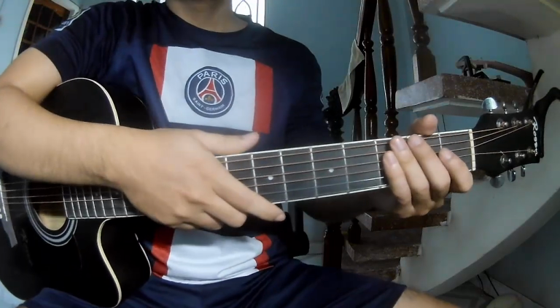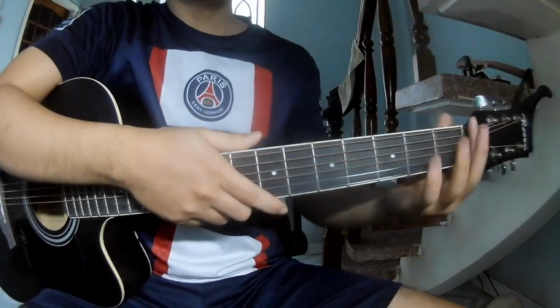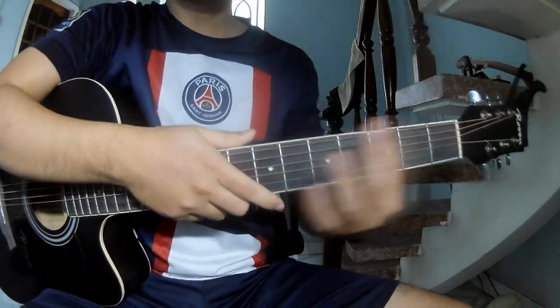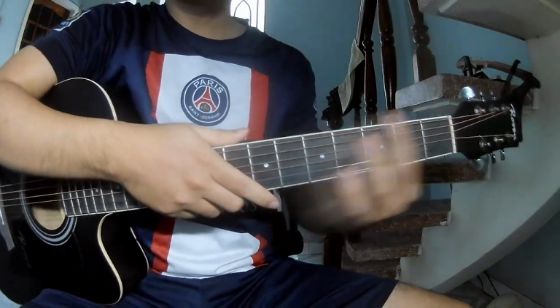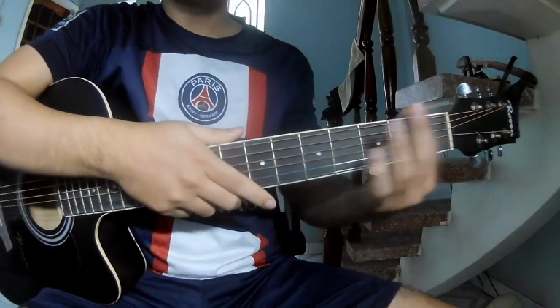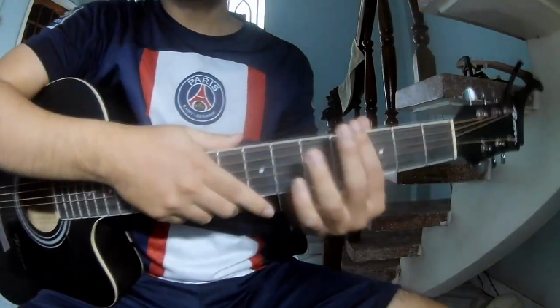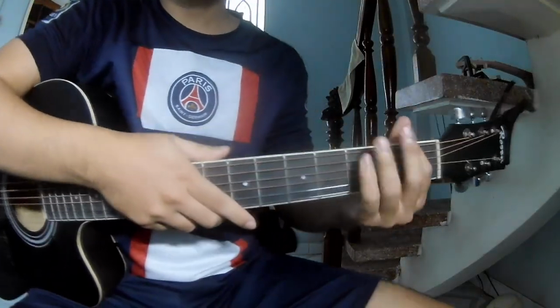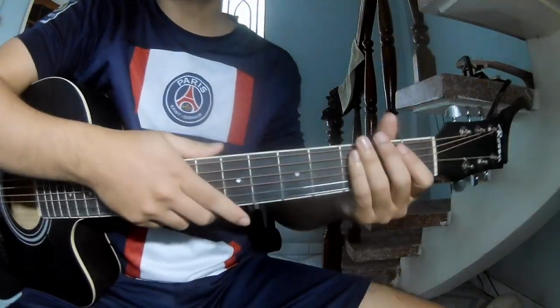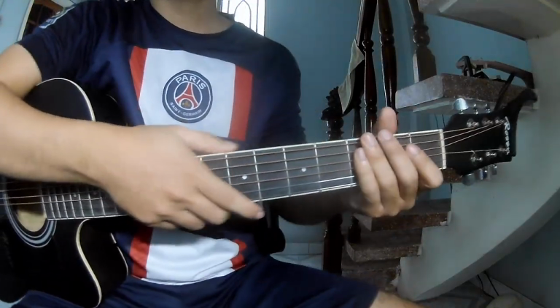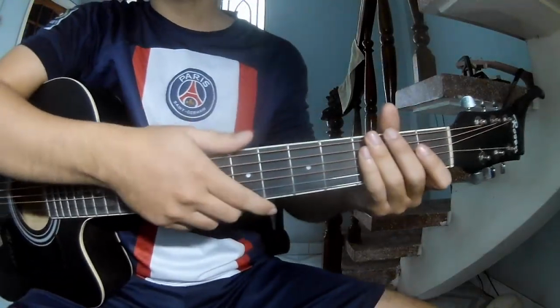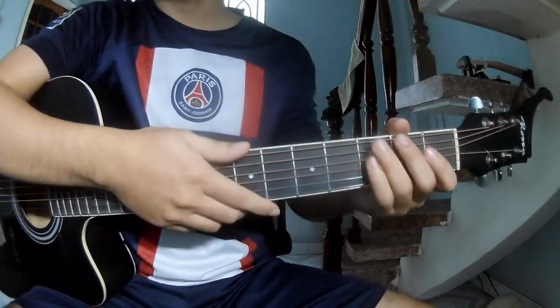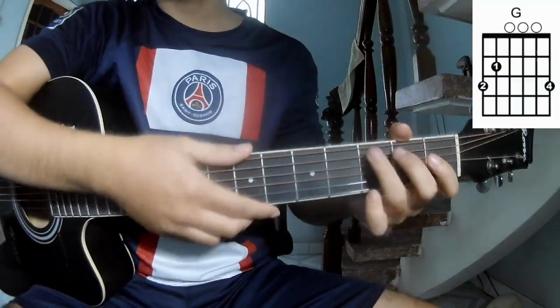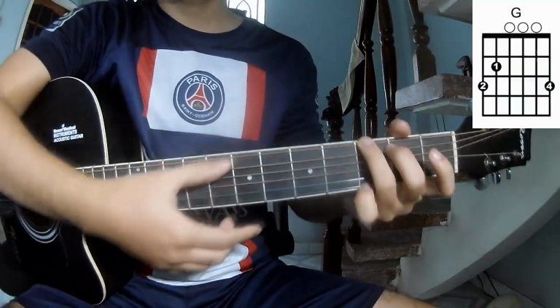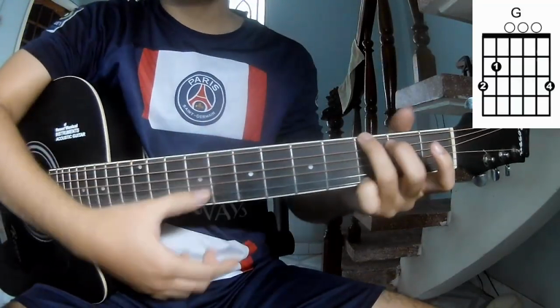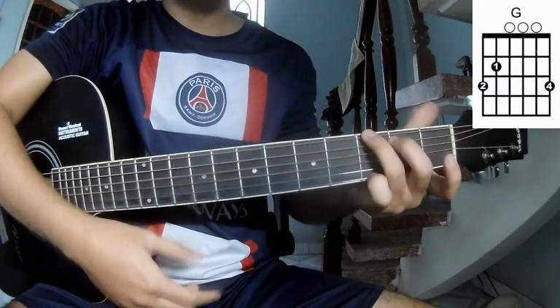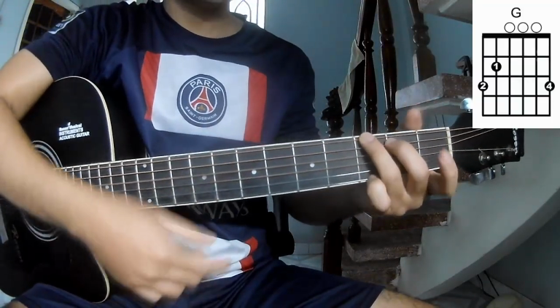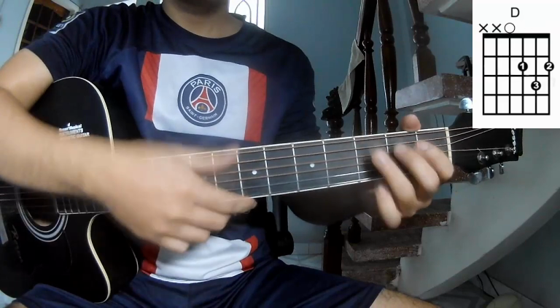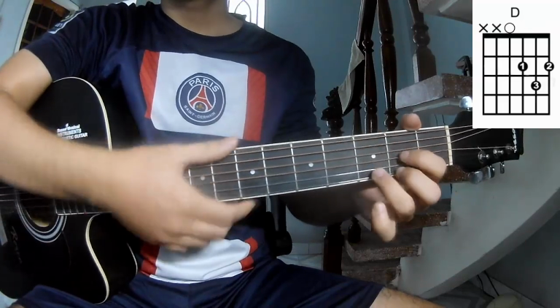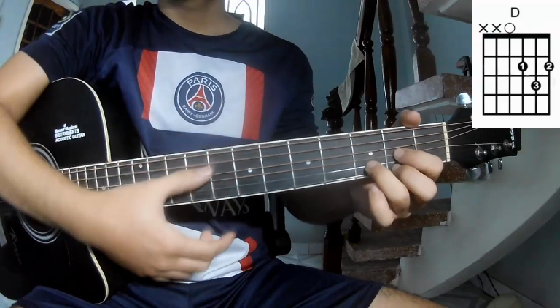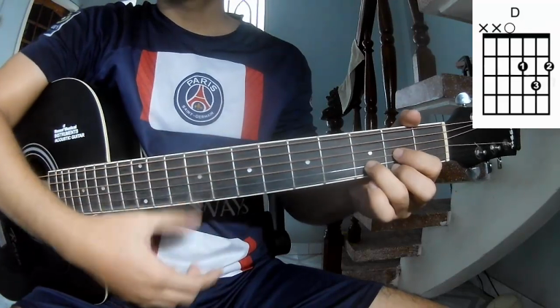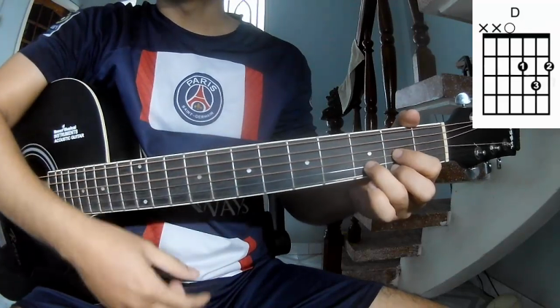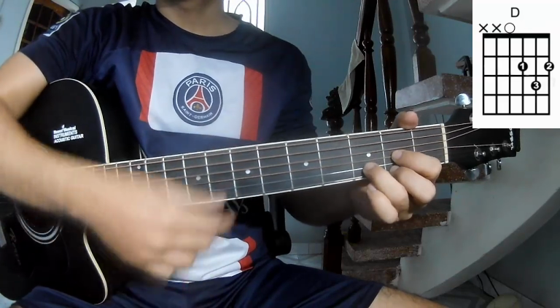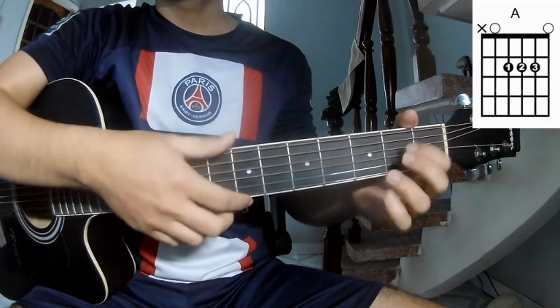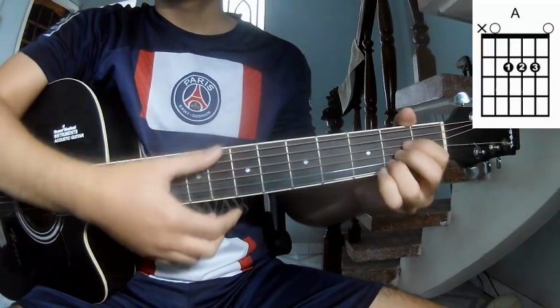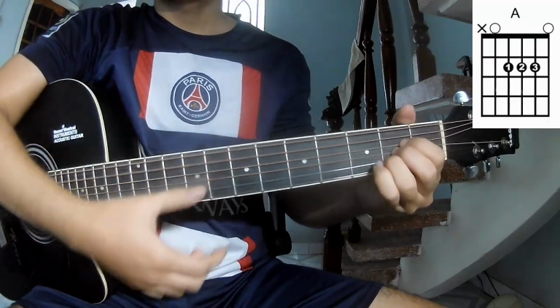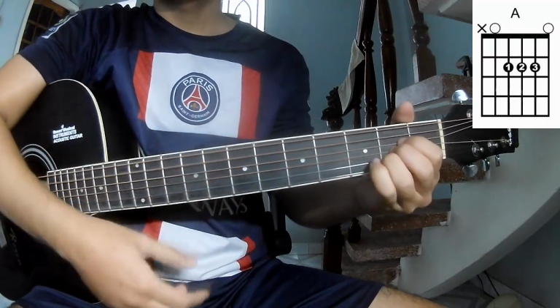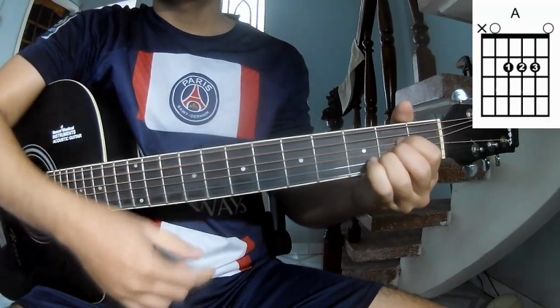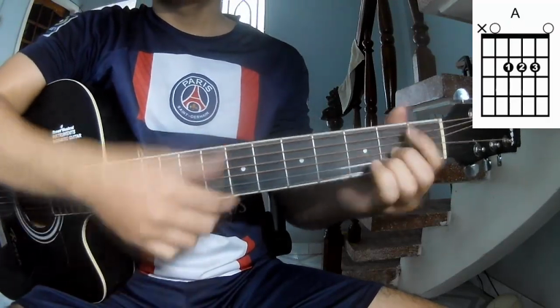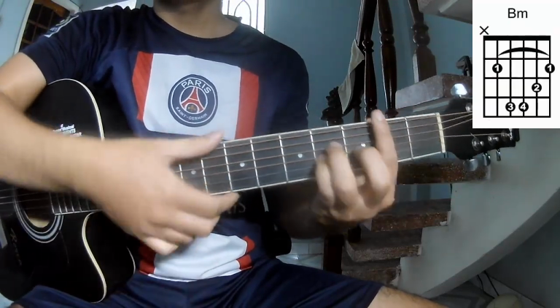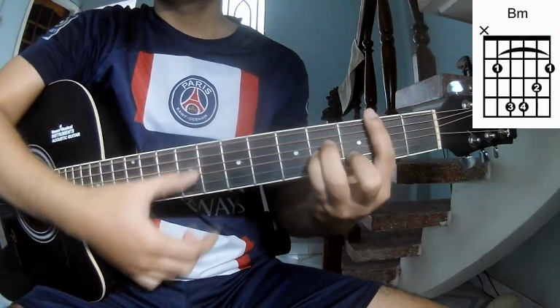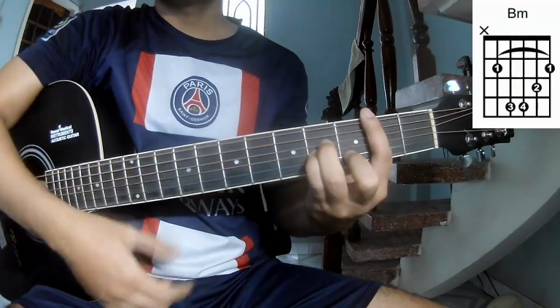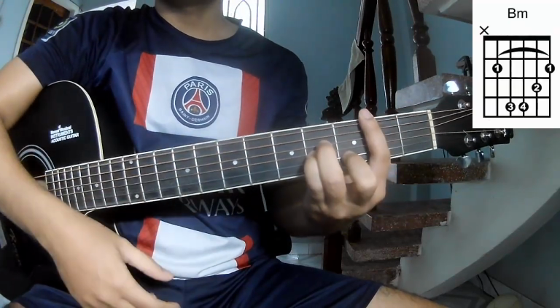First, we'll see the chords. This song uses R, G, D, A, M, B, M.